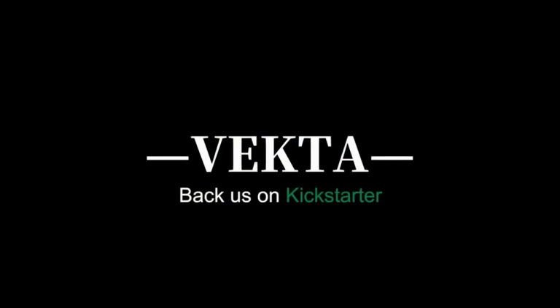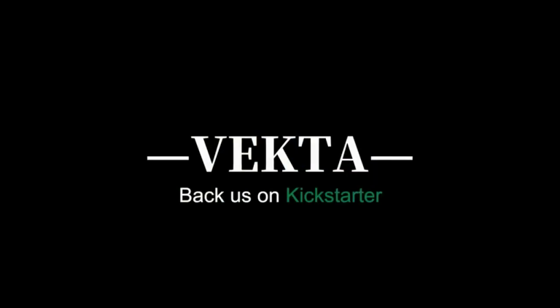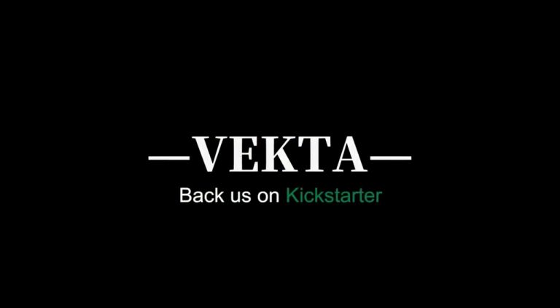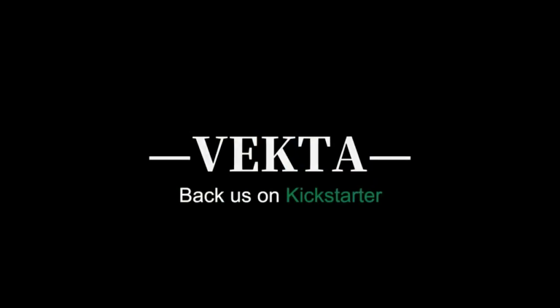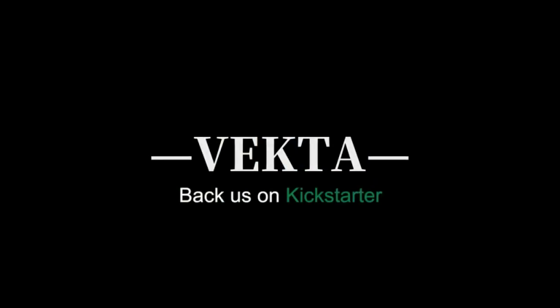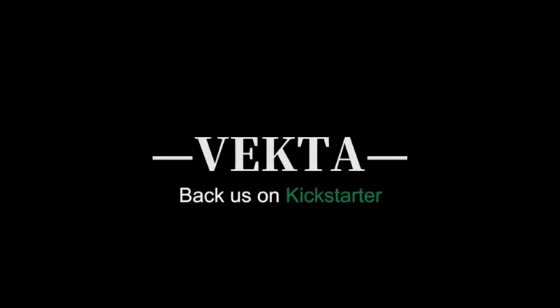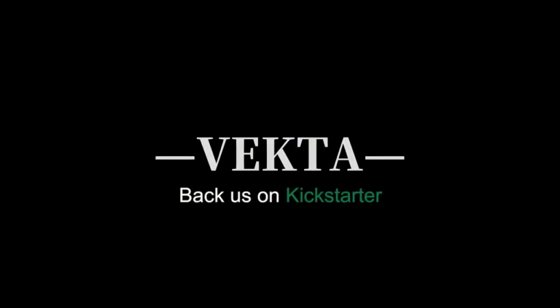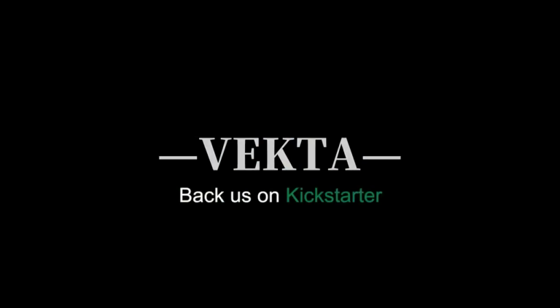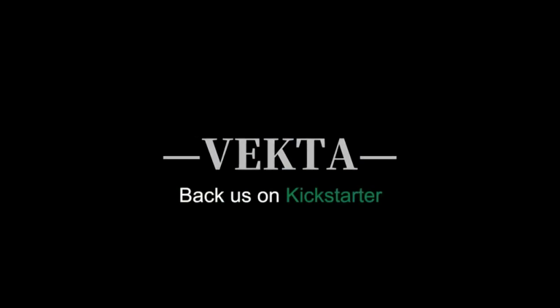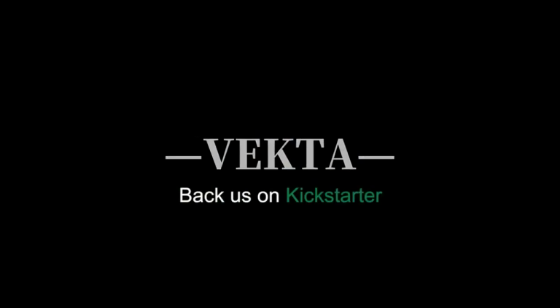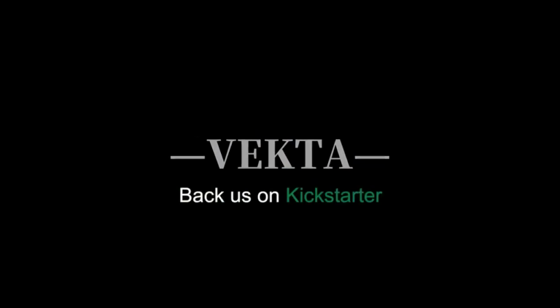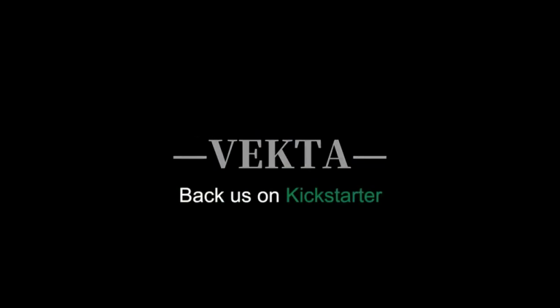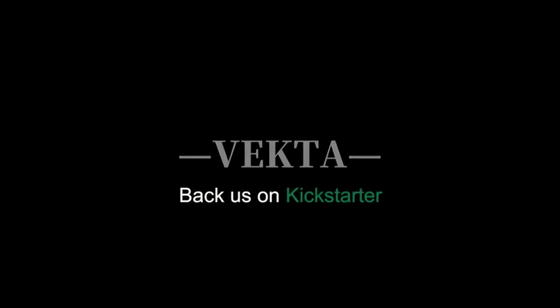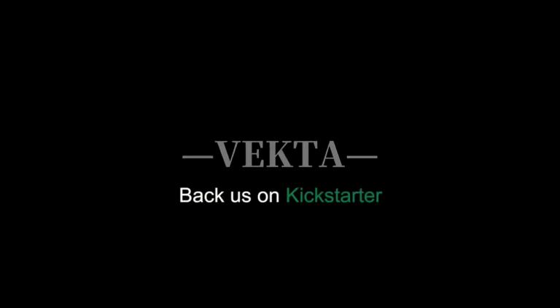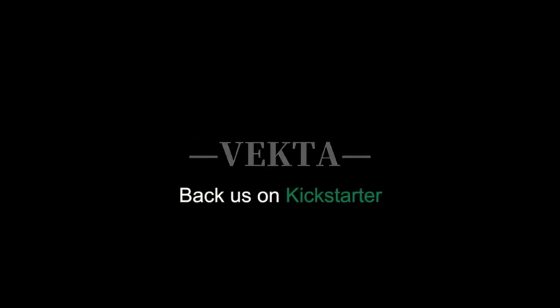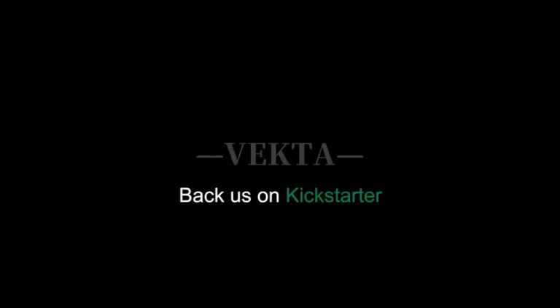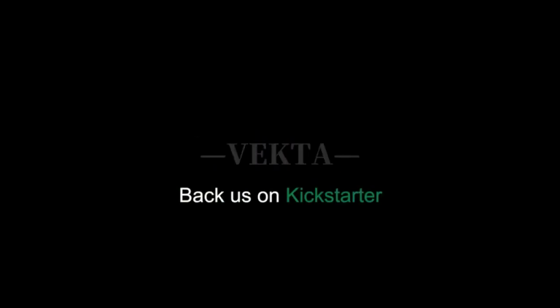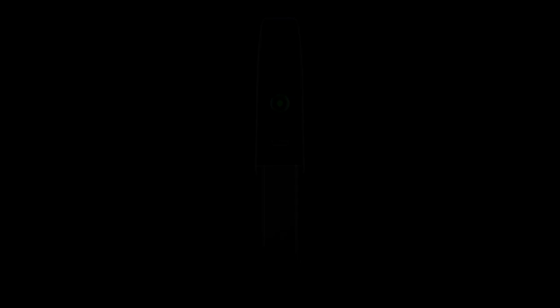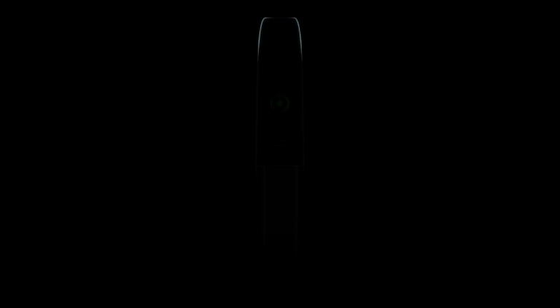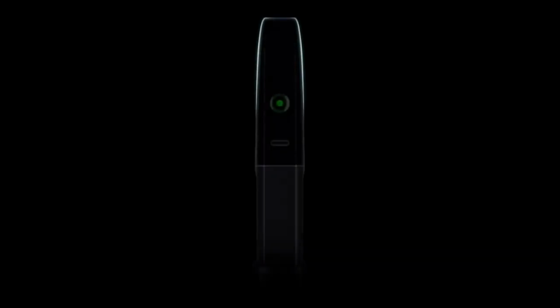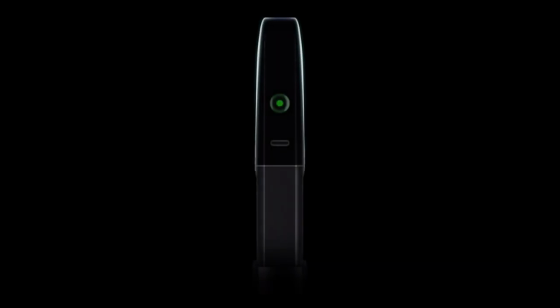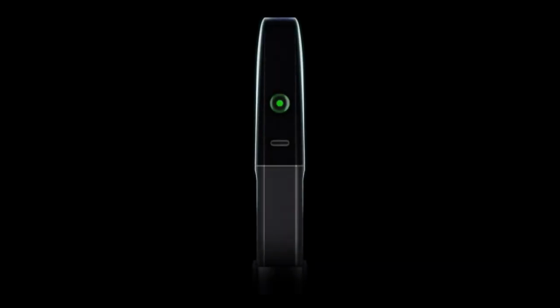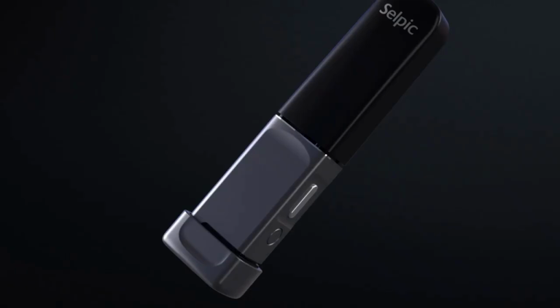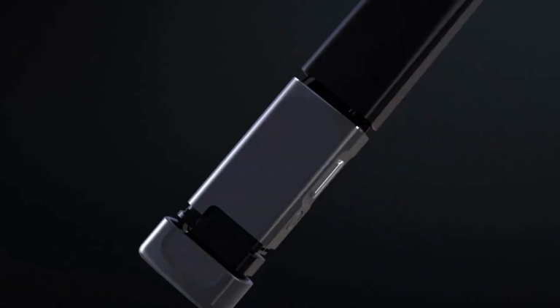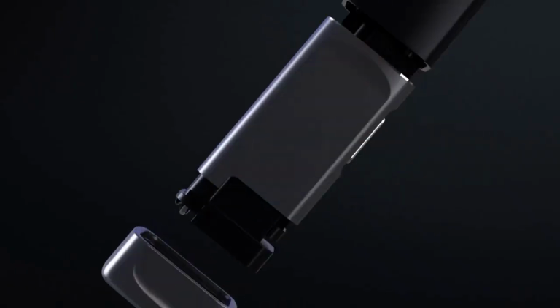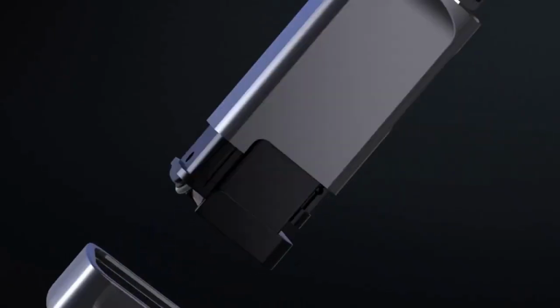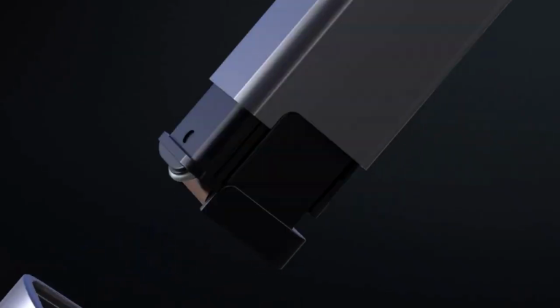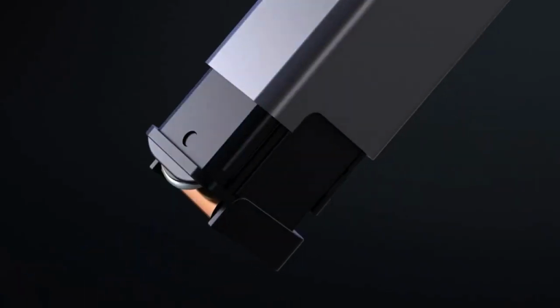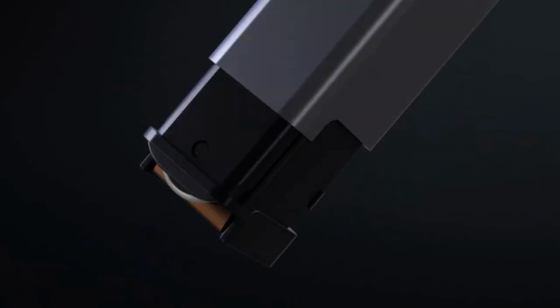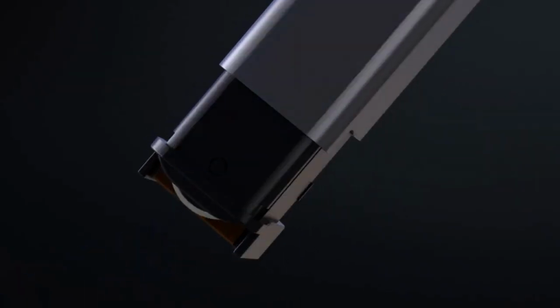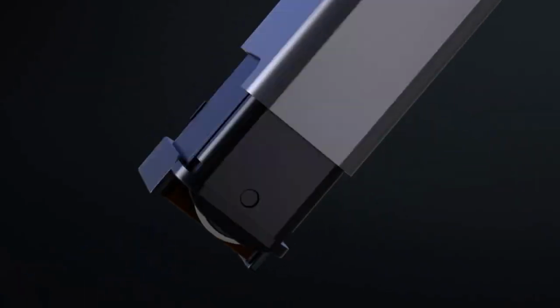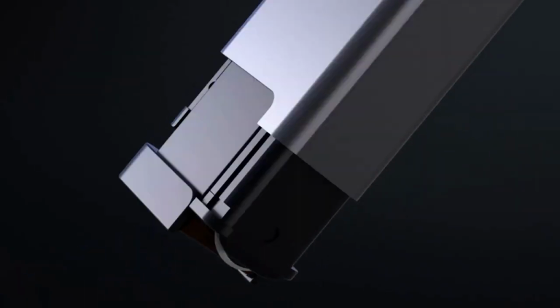Join us on Kickstarter and be one of the first to experience the power and convenience of the Vecta Mini Turbofan.